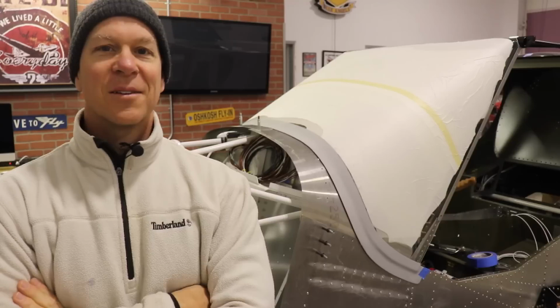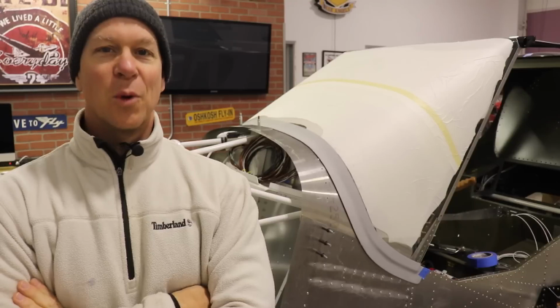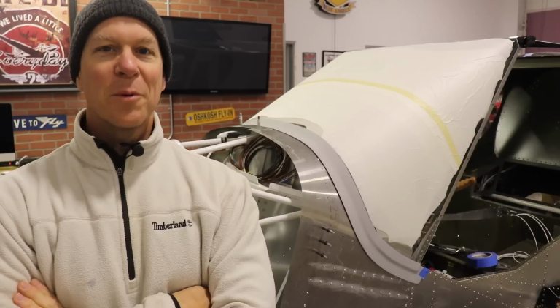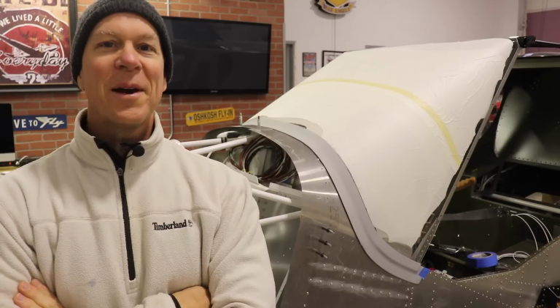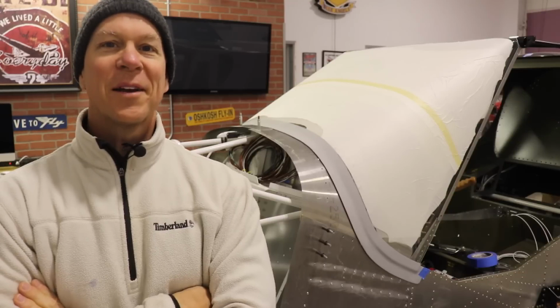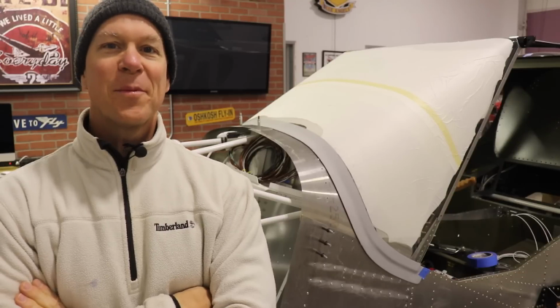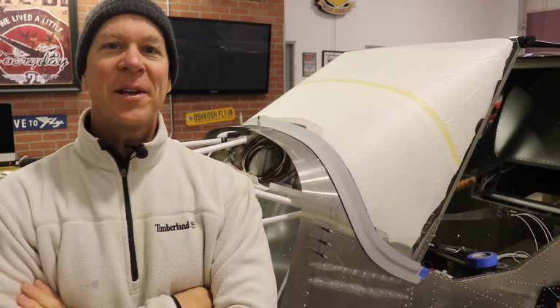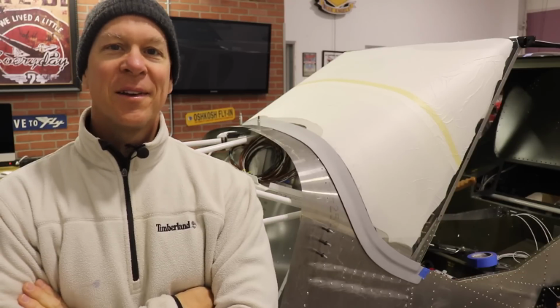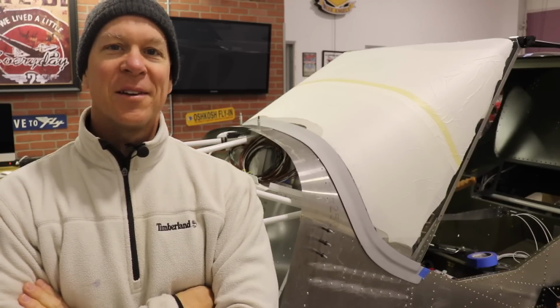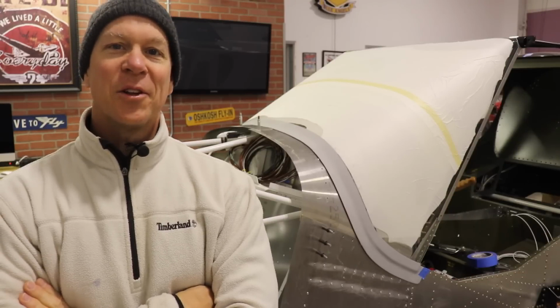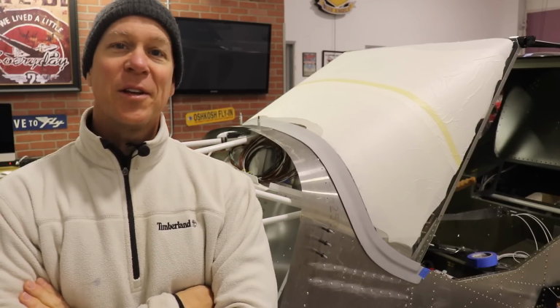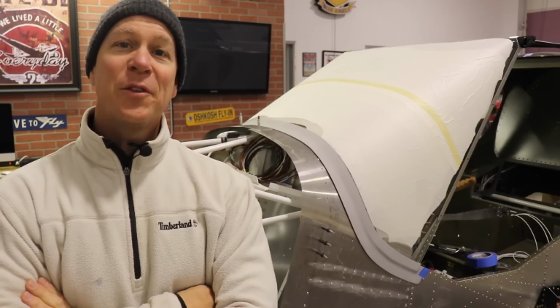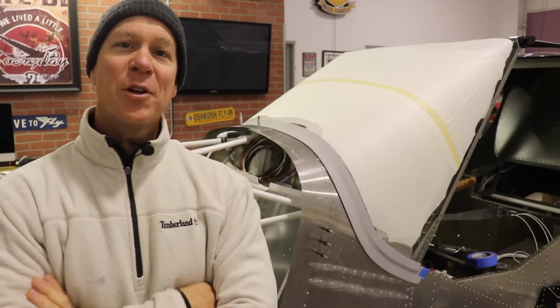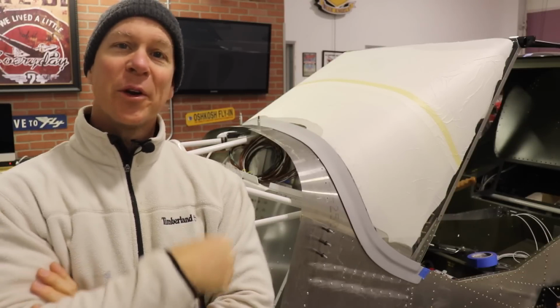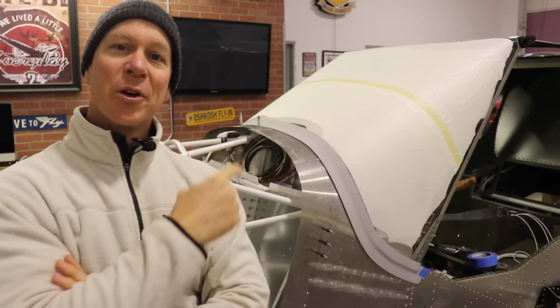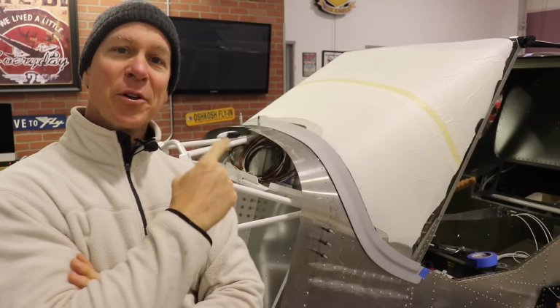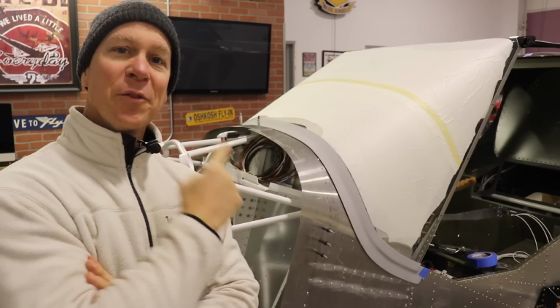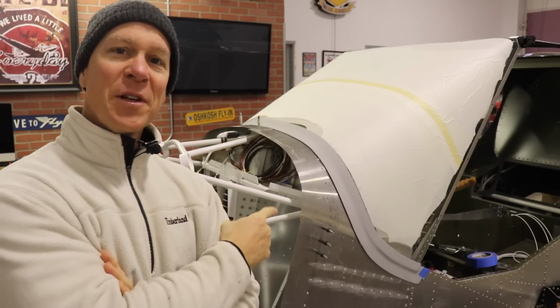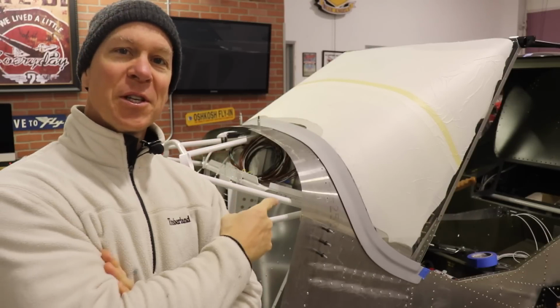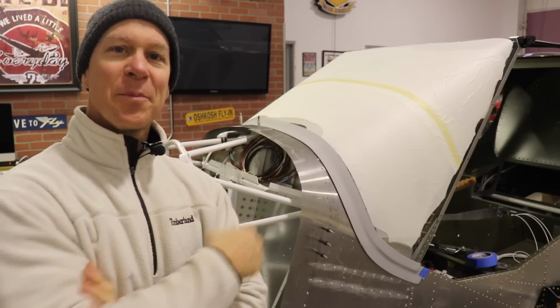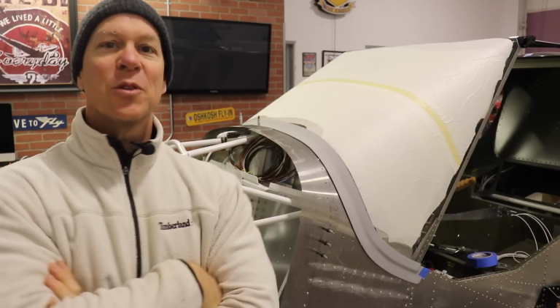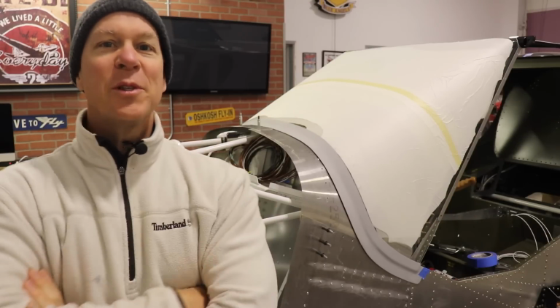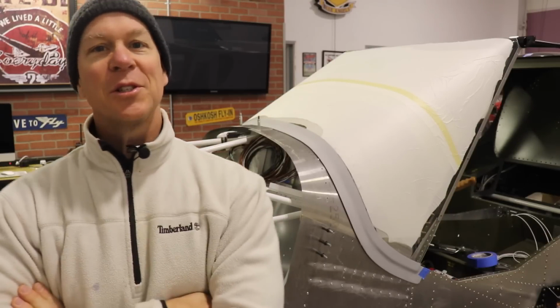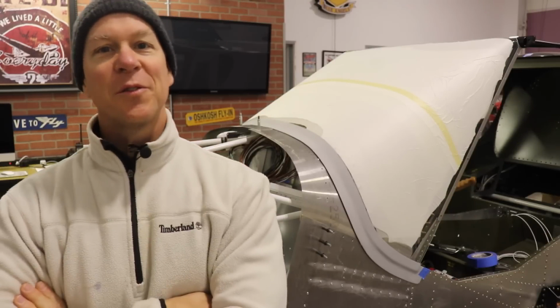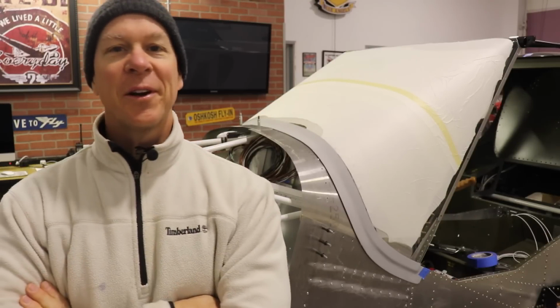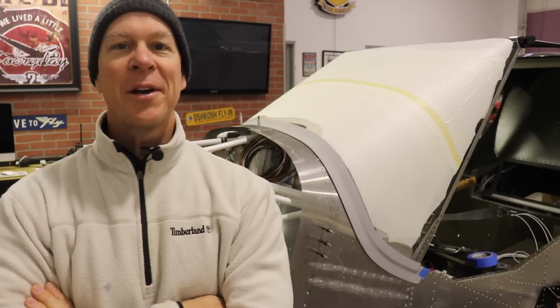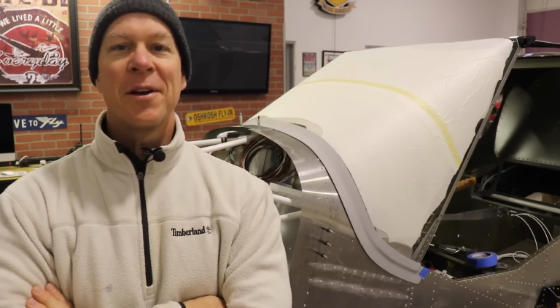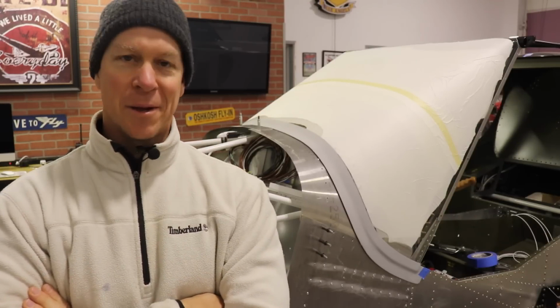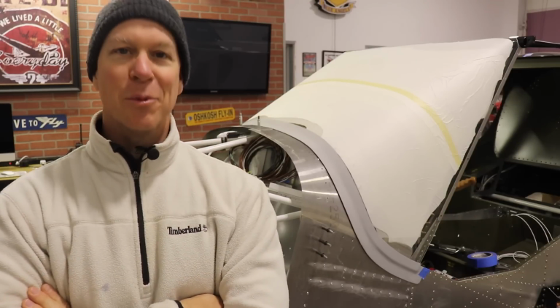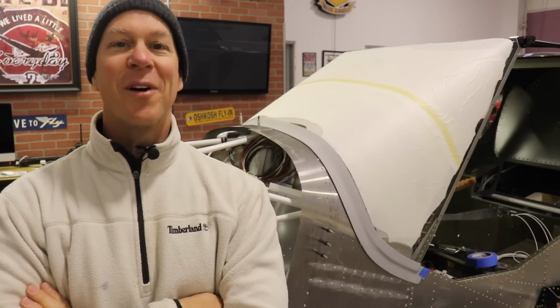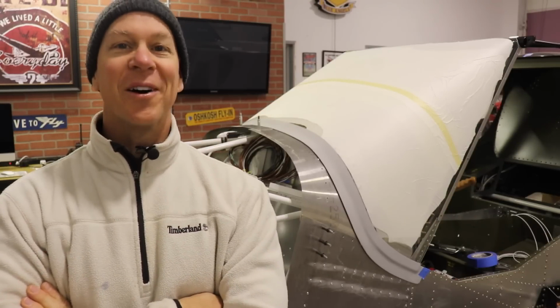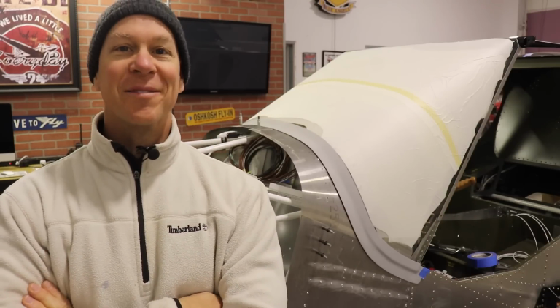Welcome back everybody. In today's video we are going to finish up this windshield fairing and move on.